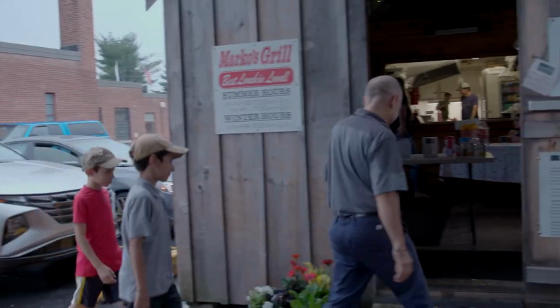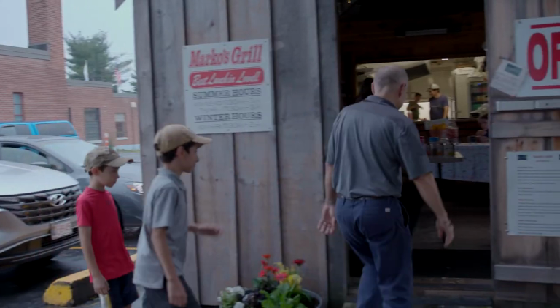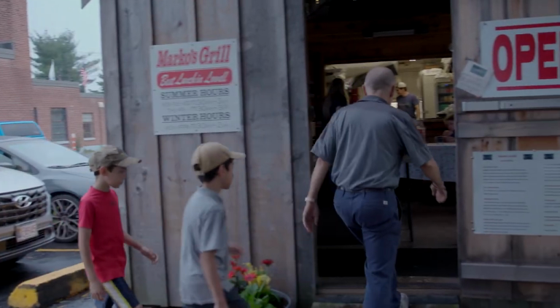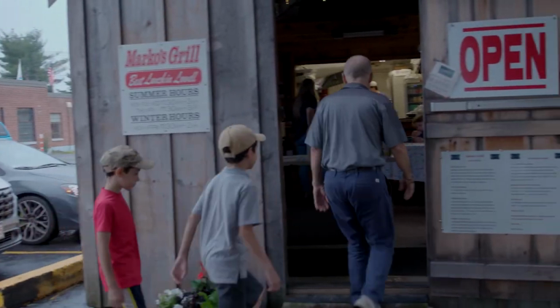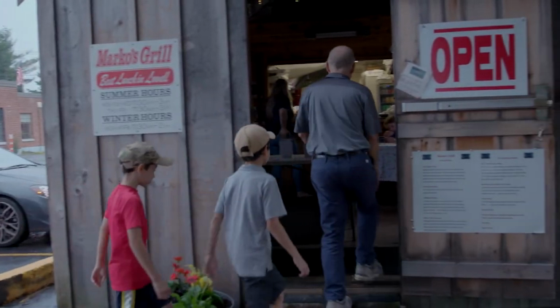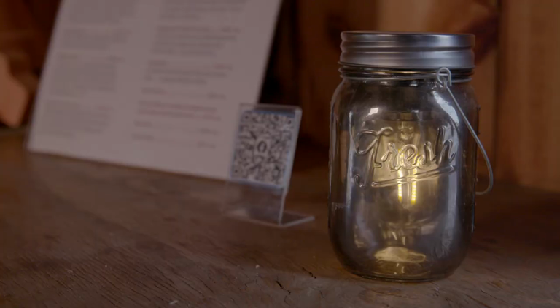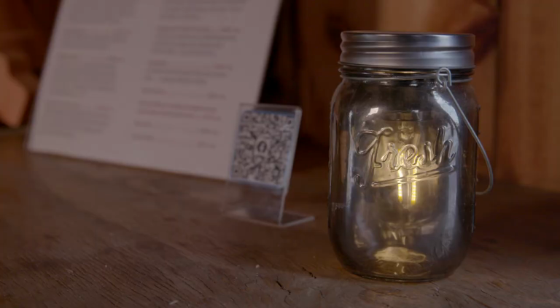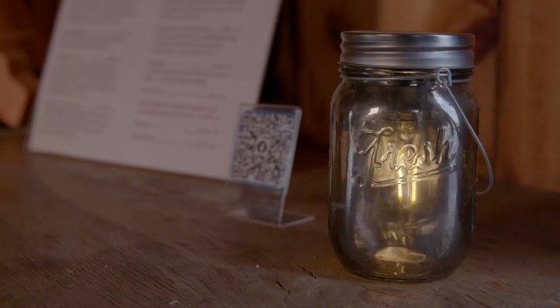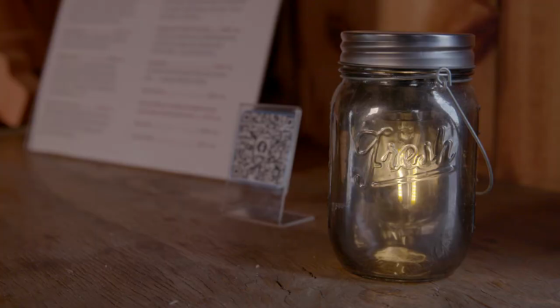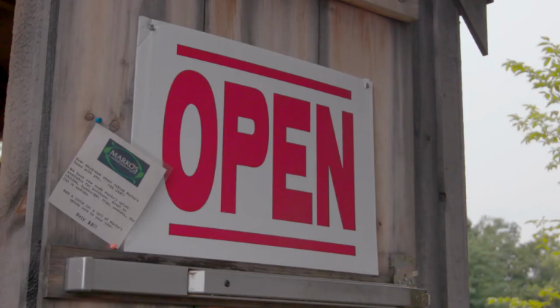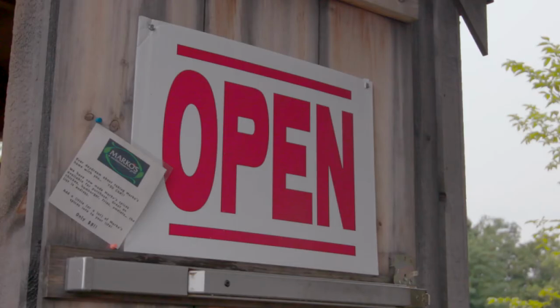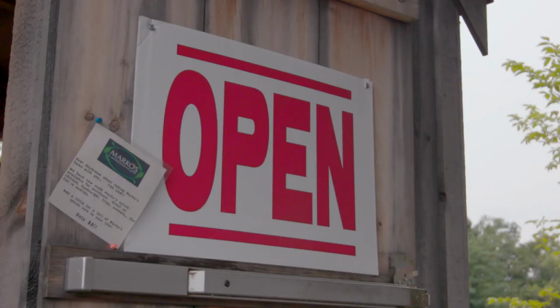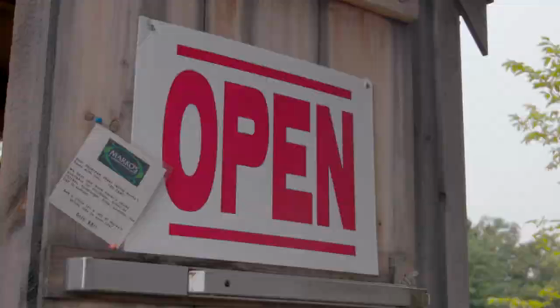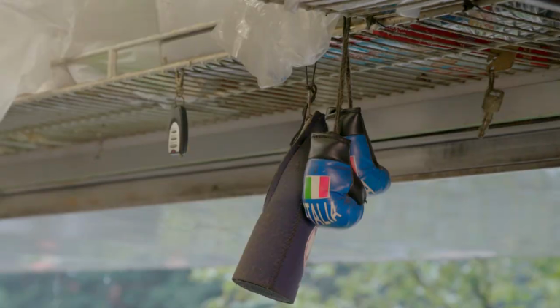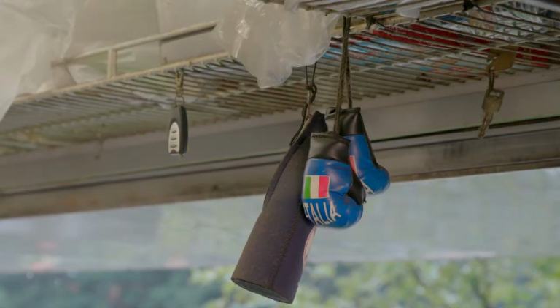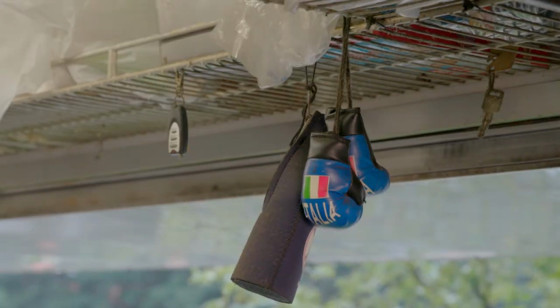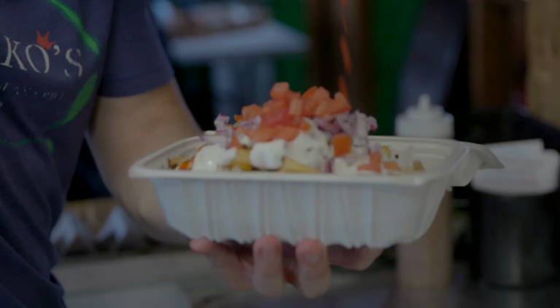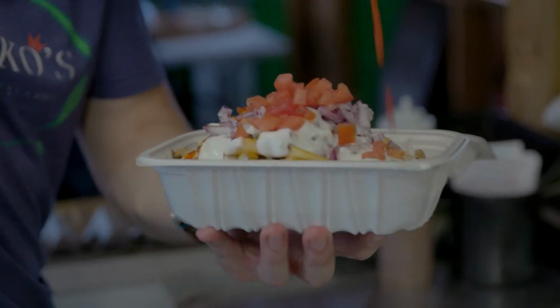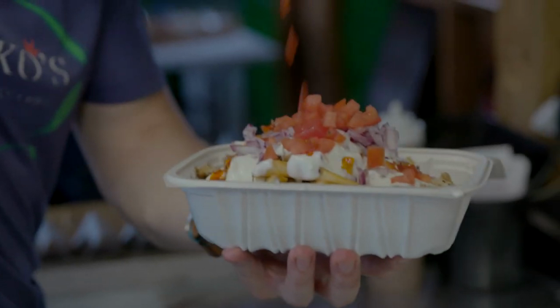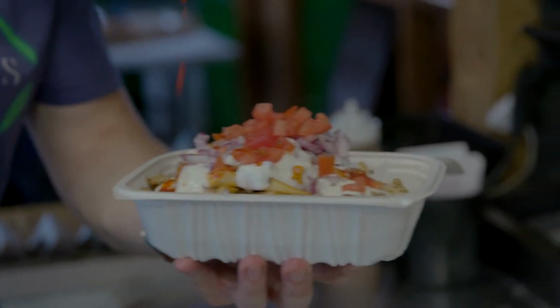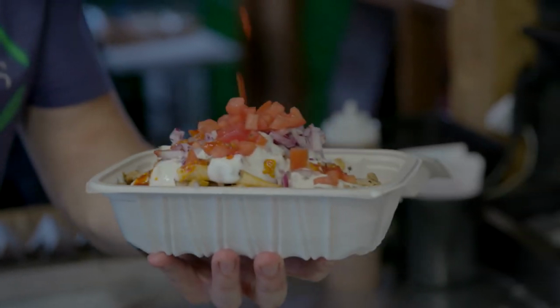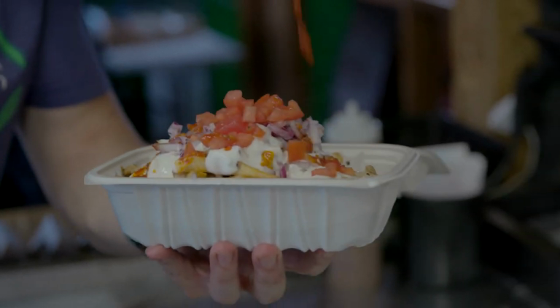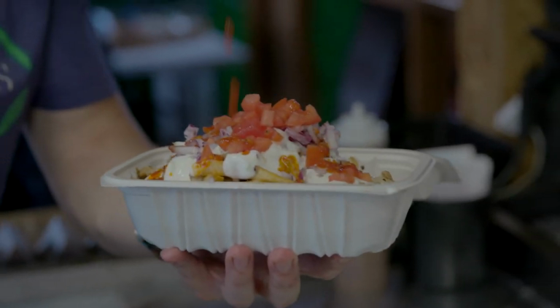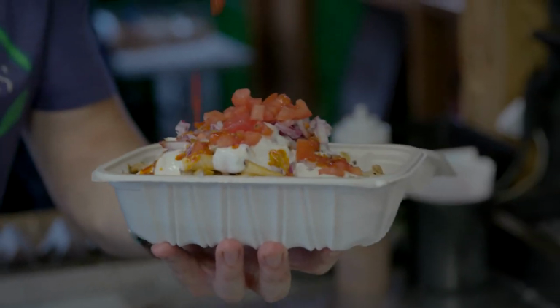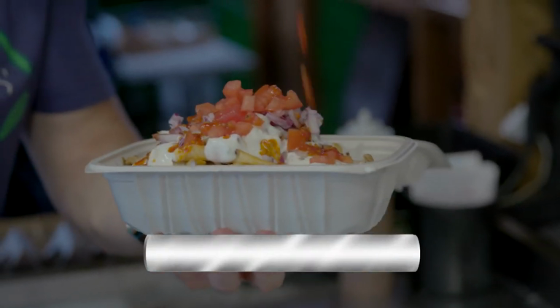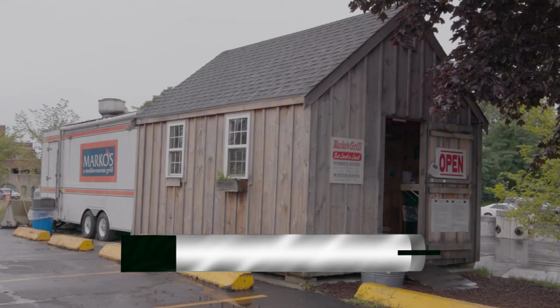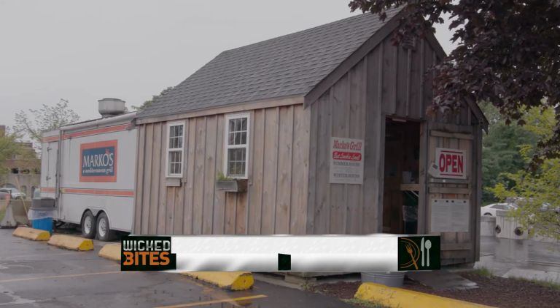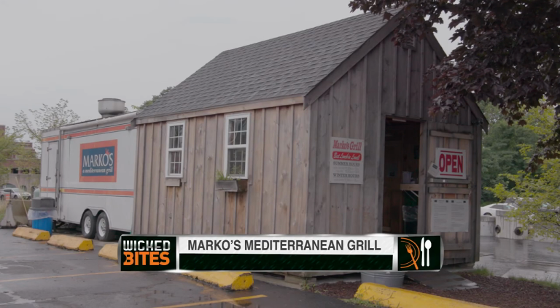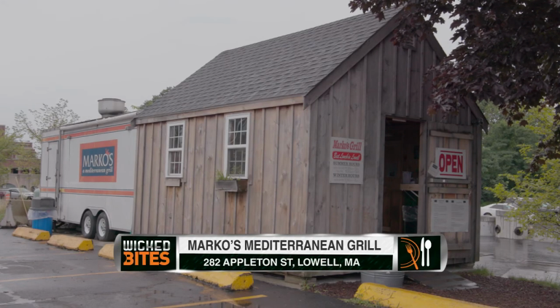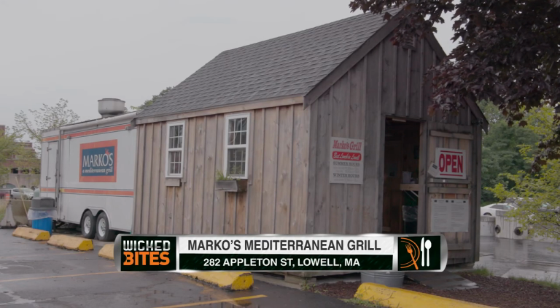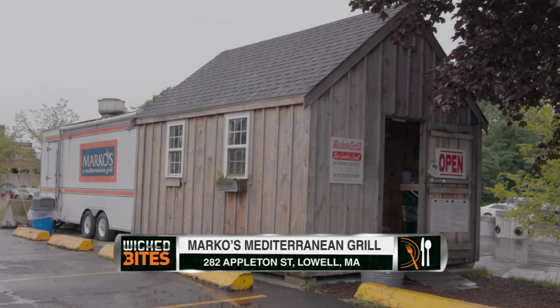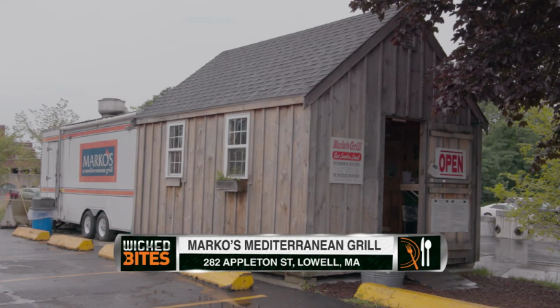Marco's is a must-try if you are in the Lowell area. Just bring extra napkins, because these gyros fight back. But I'll tell you what, it's worth the fight.